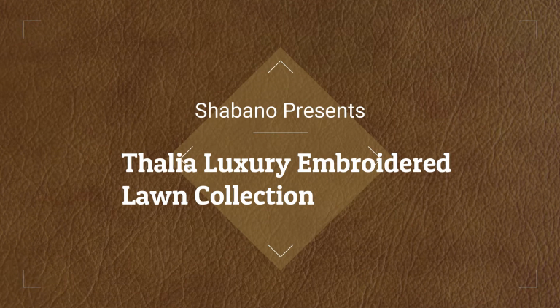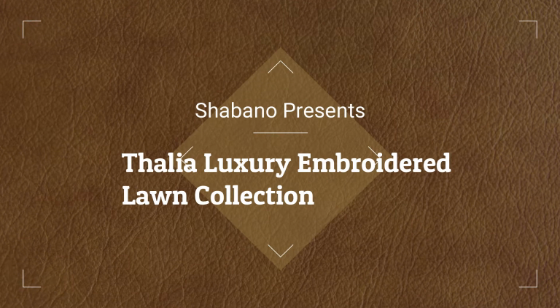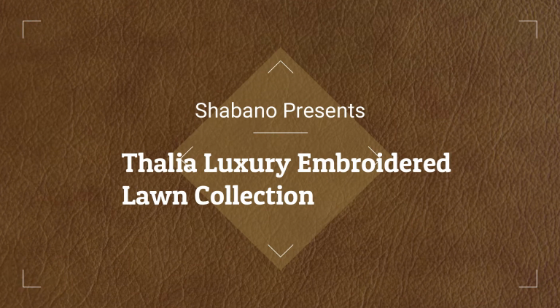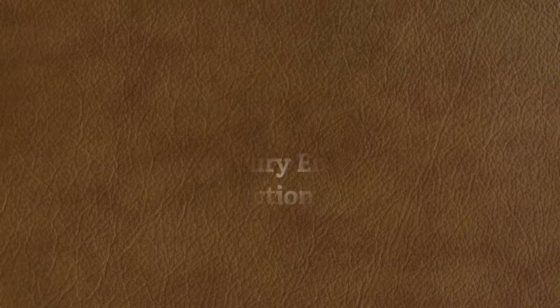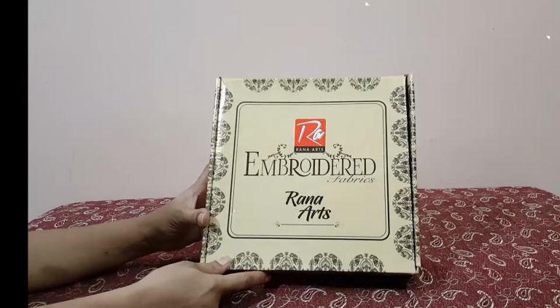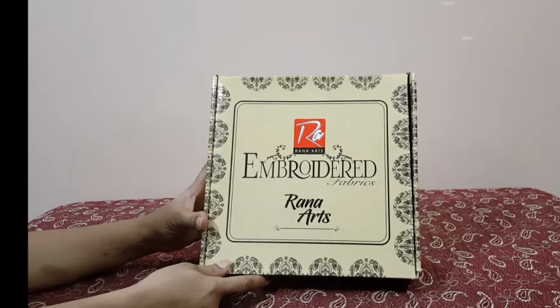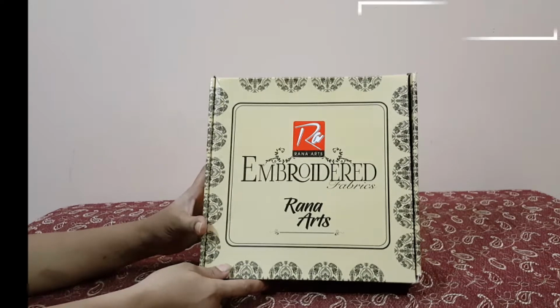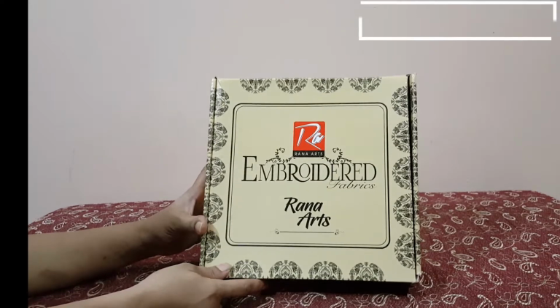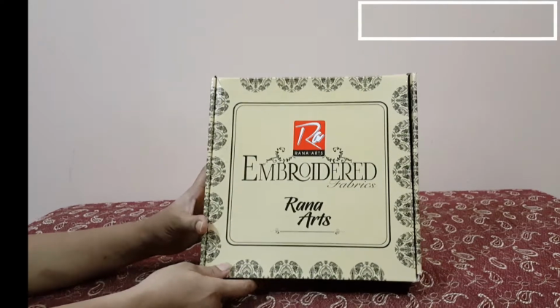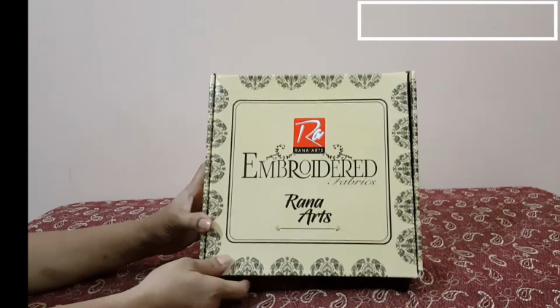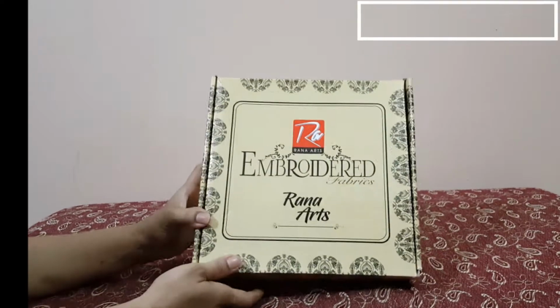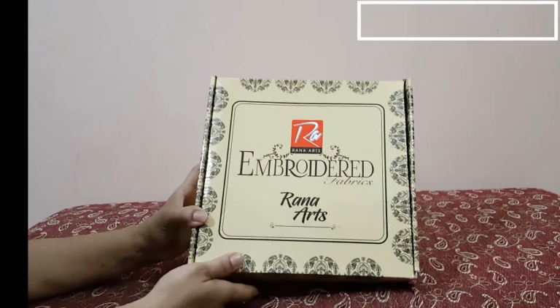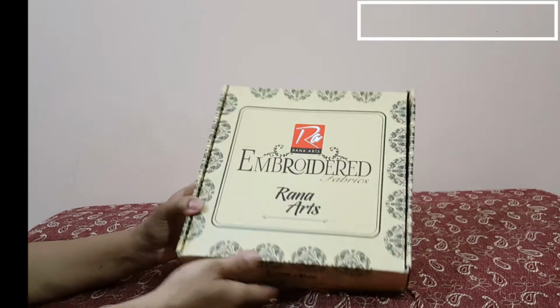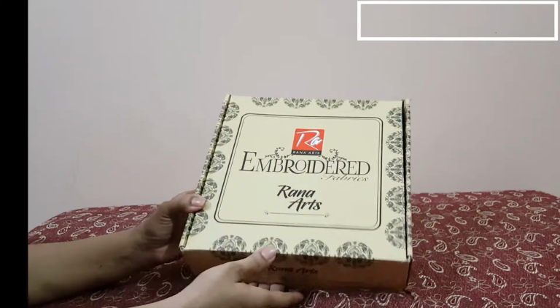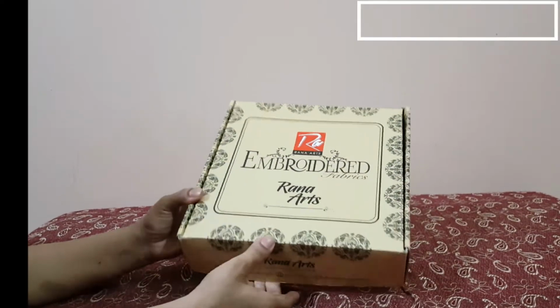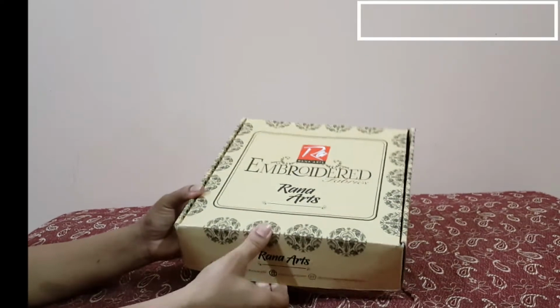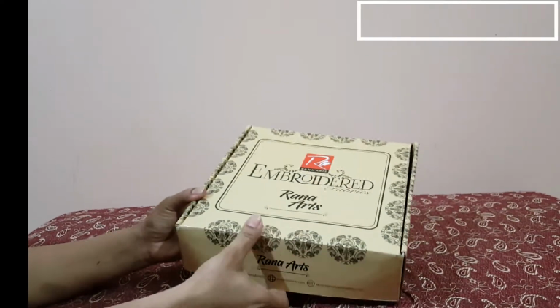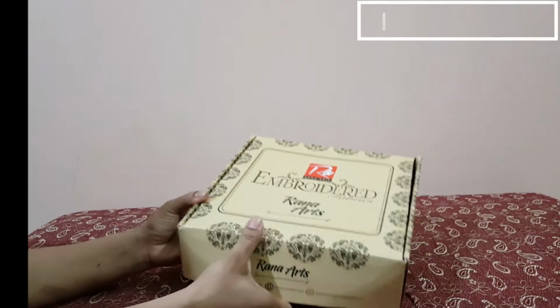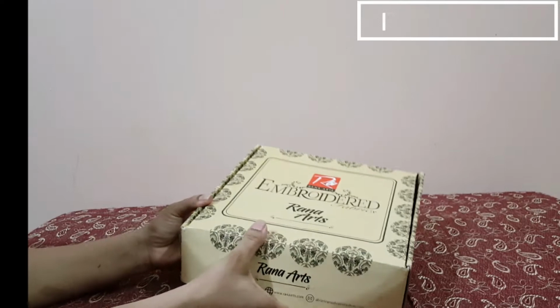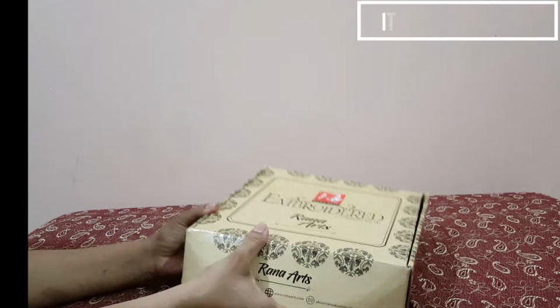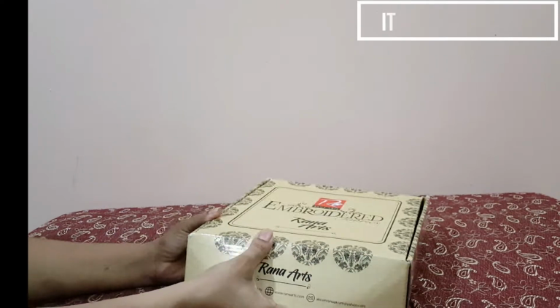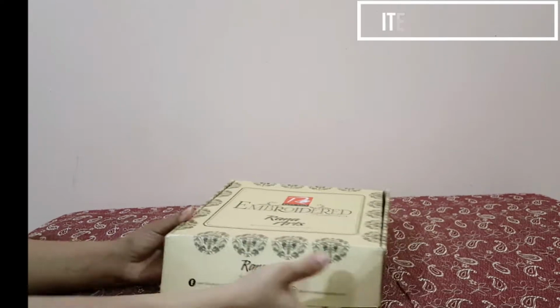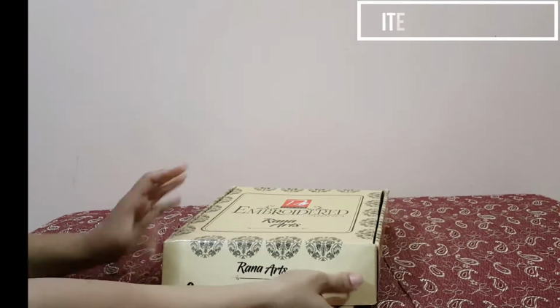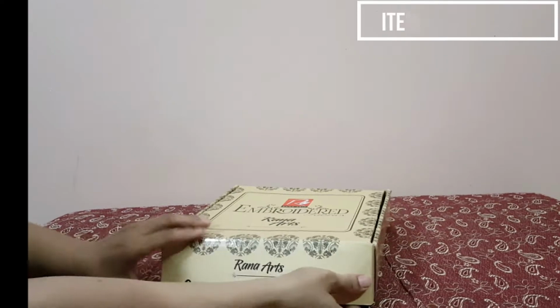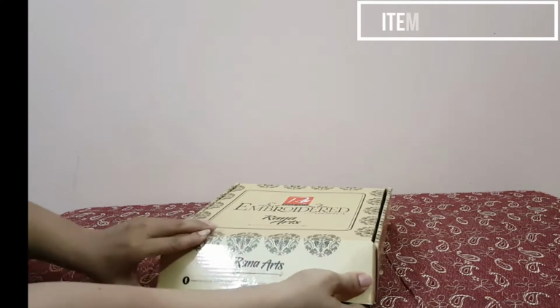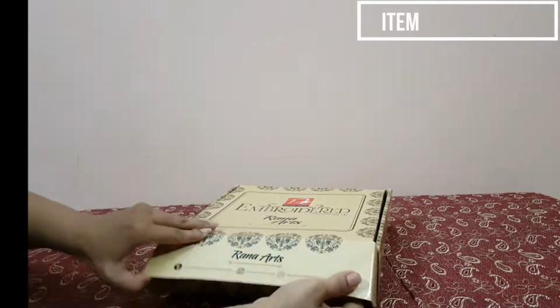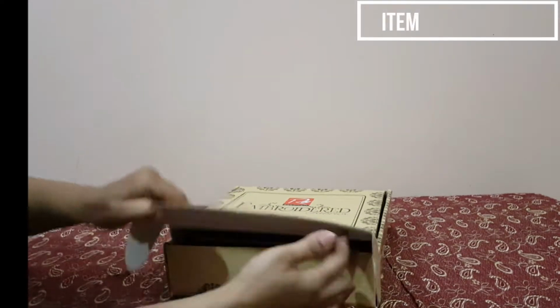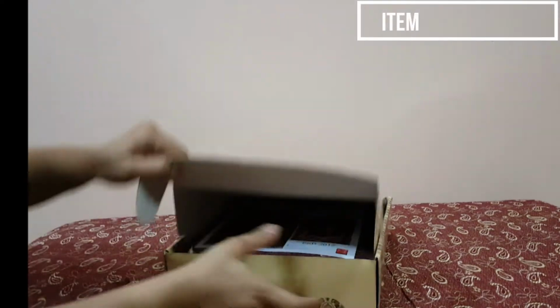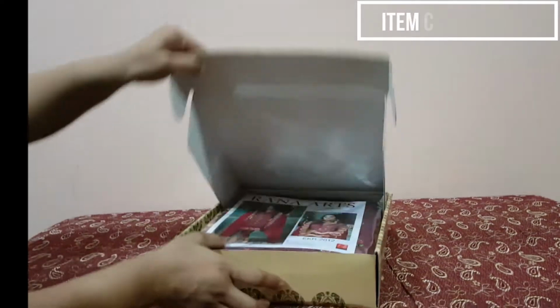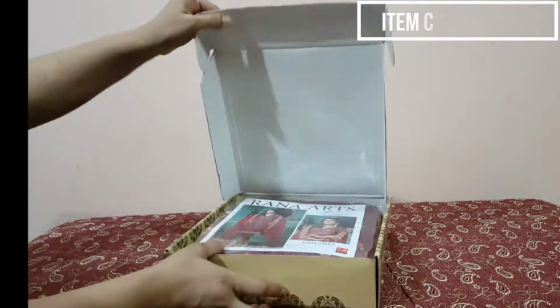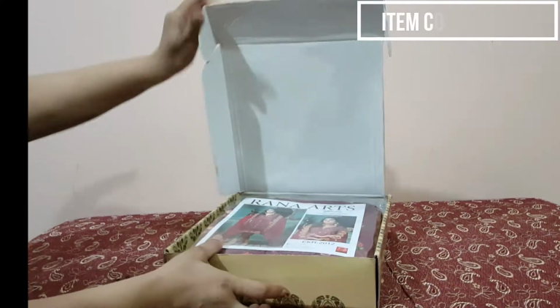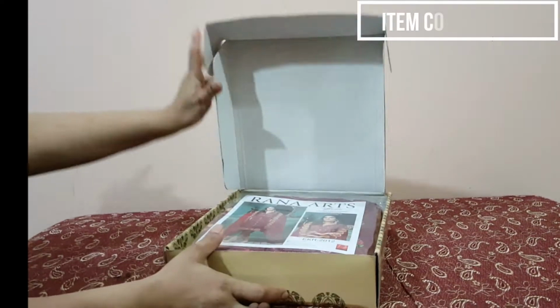This is a collection of parts embedded. I will open it and show it. It has a box packing. It is beautiful.